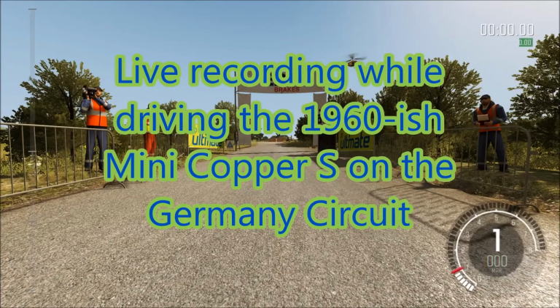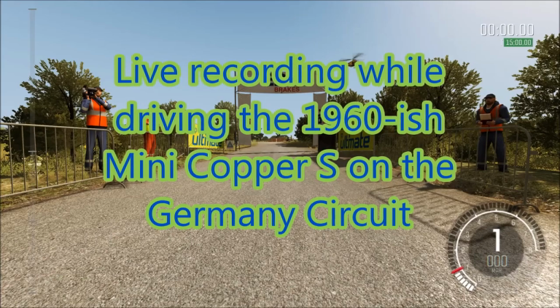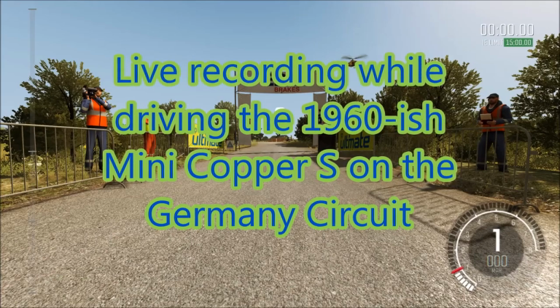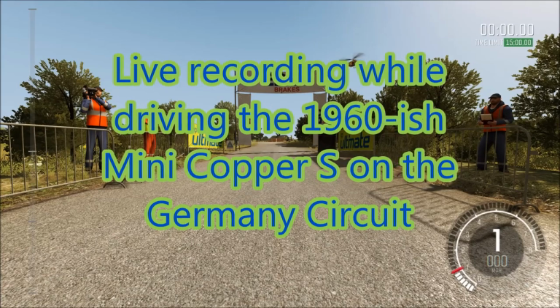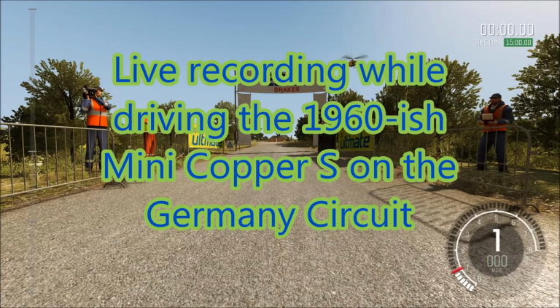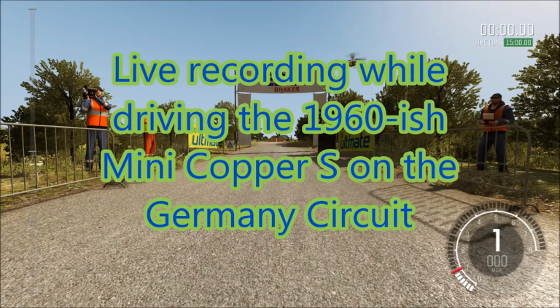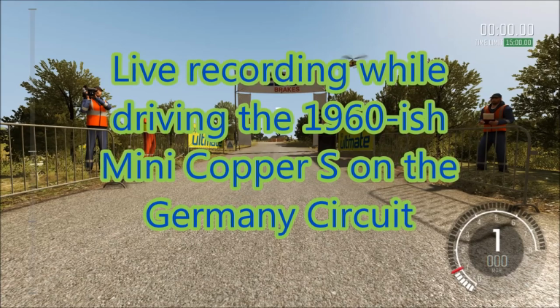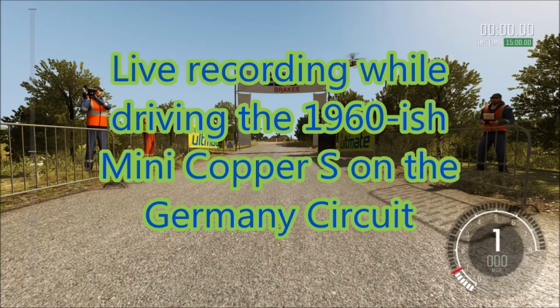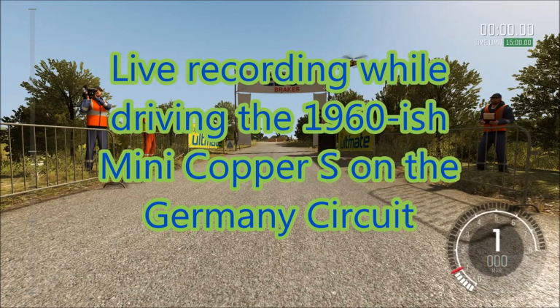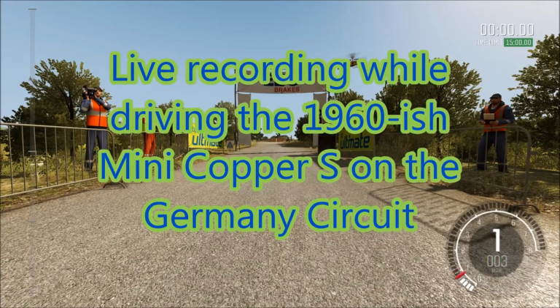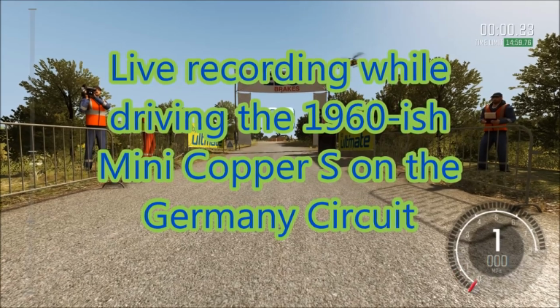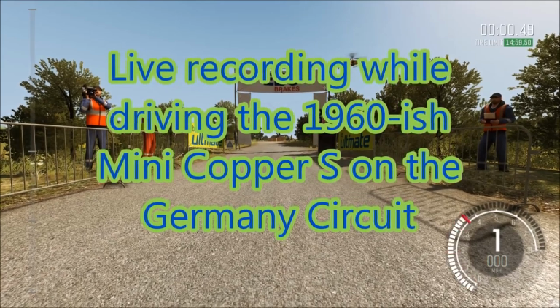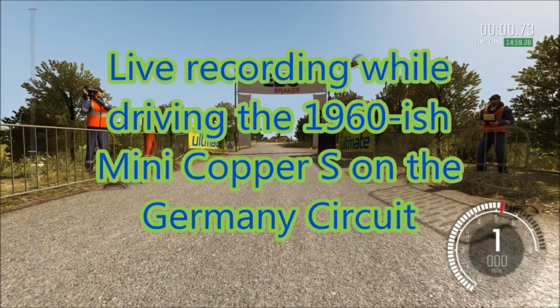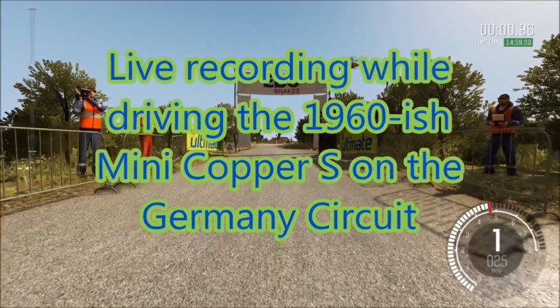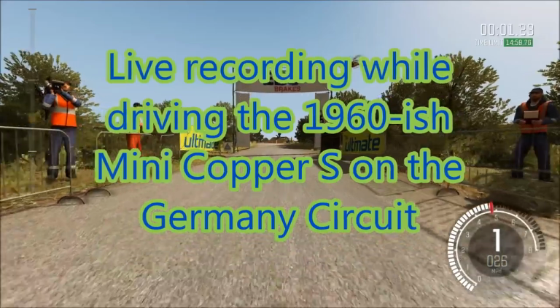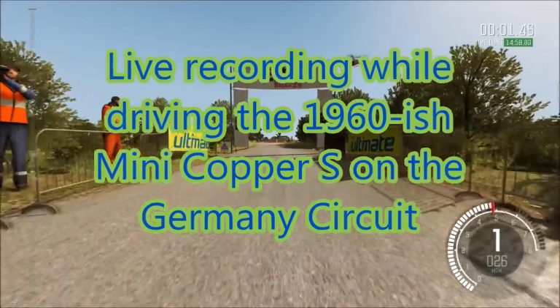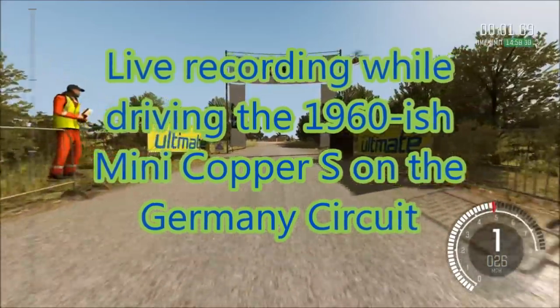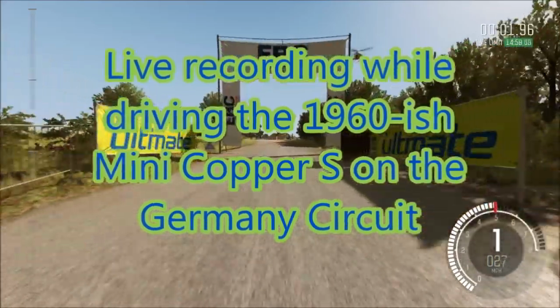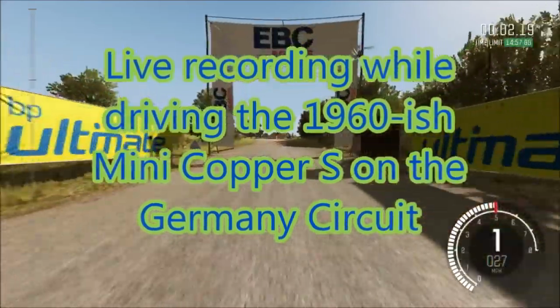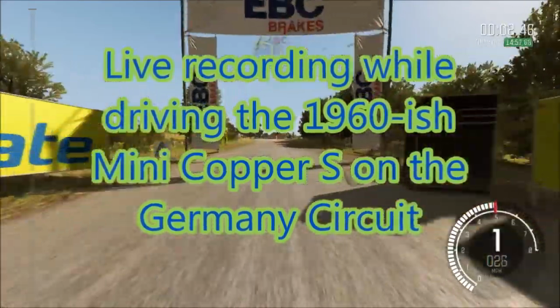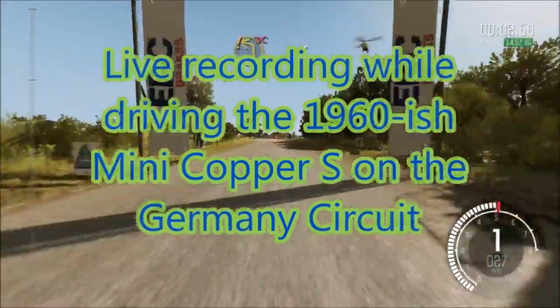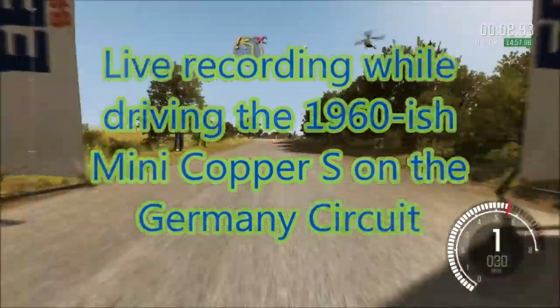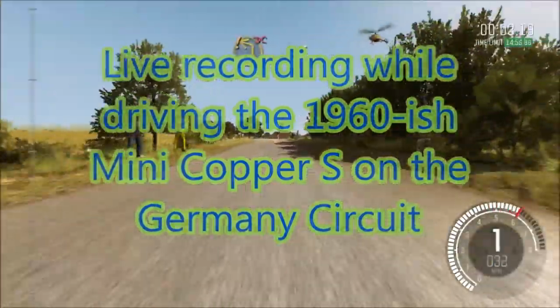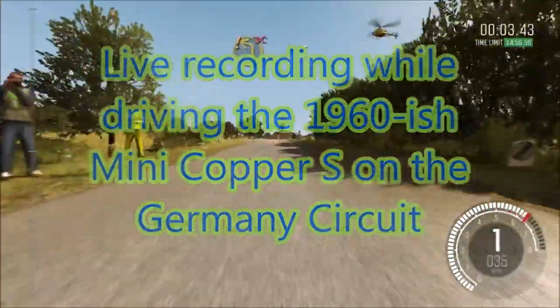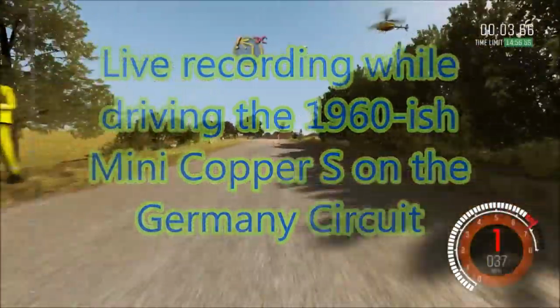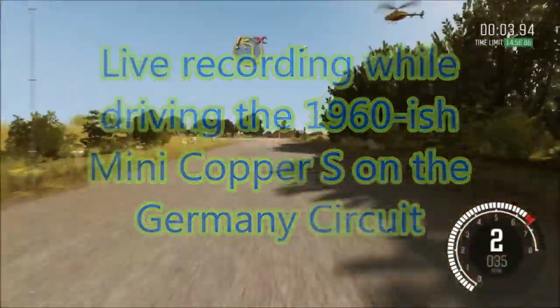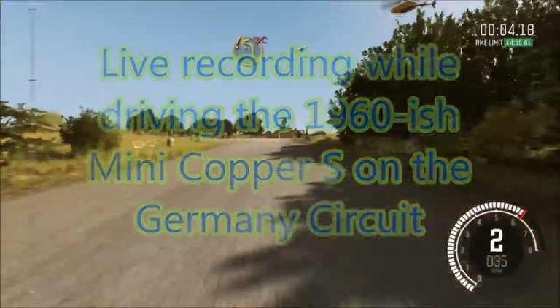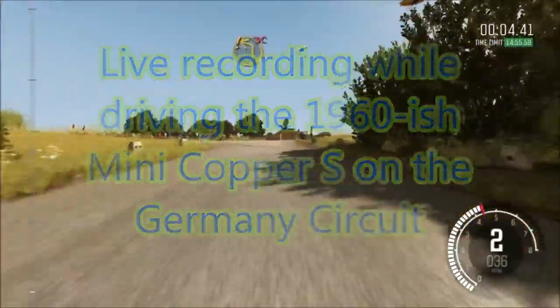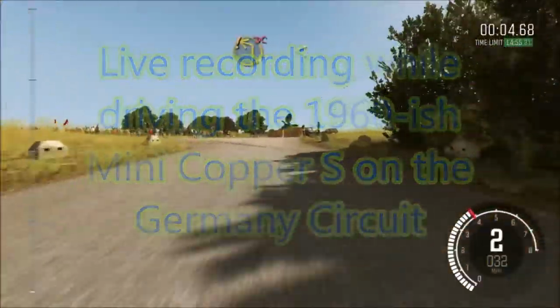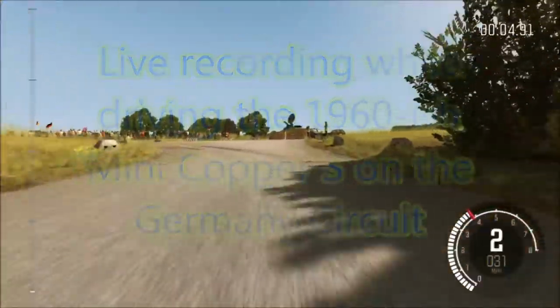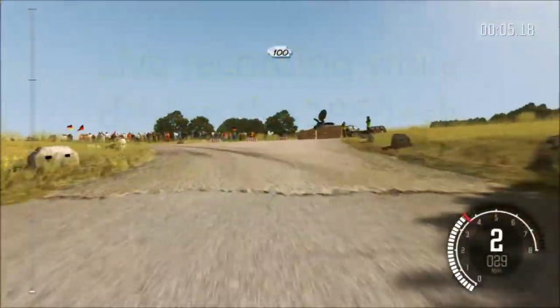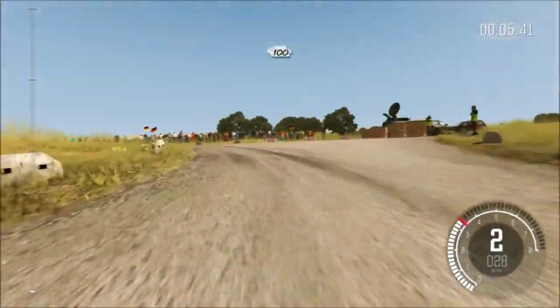One, two, one, go. Care turn left one, don't cut, opens. One hundred.